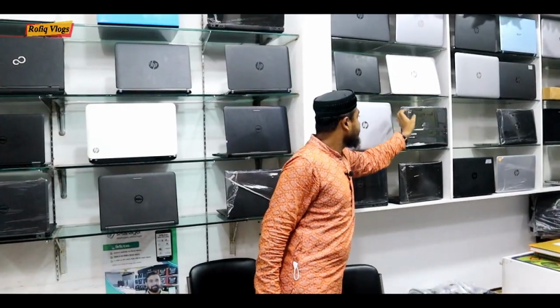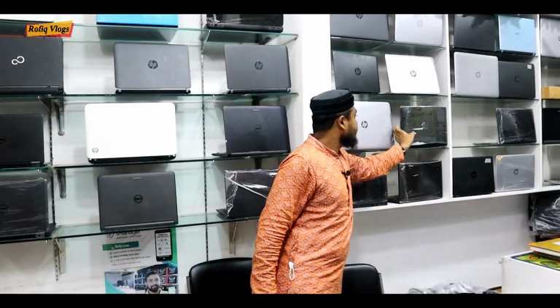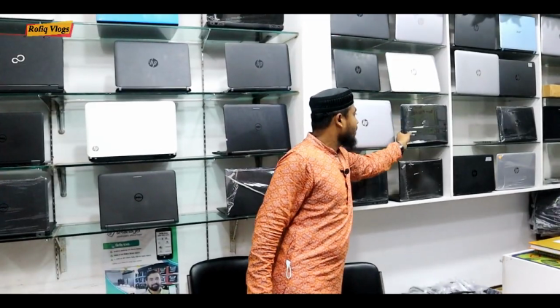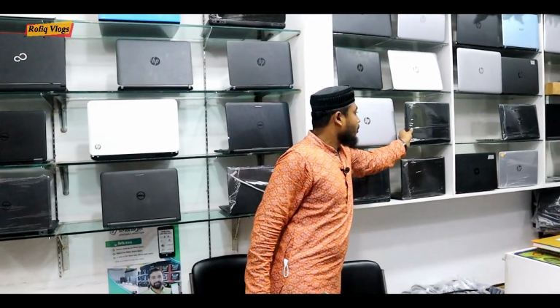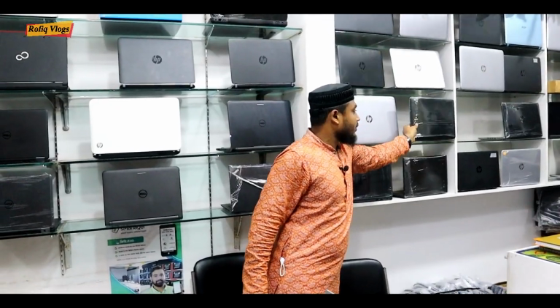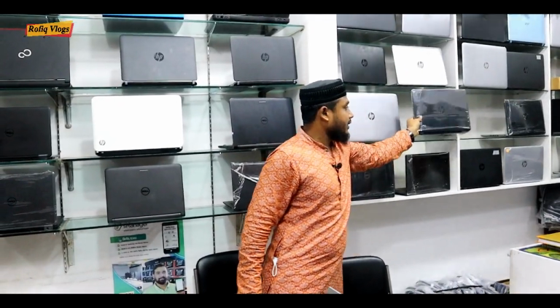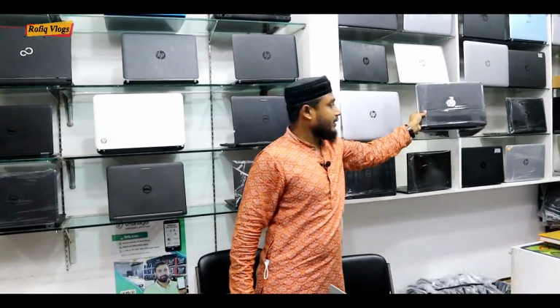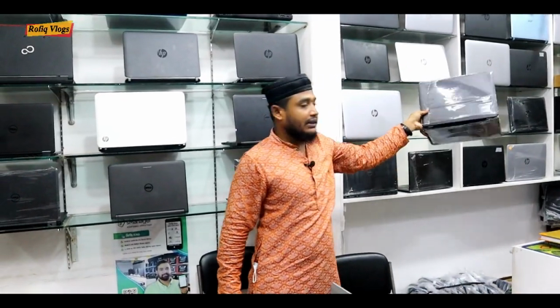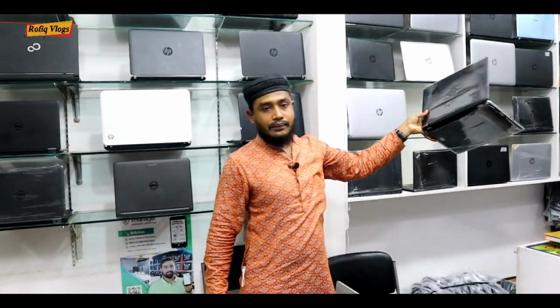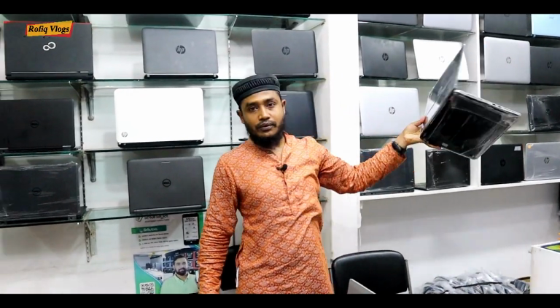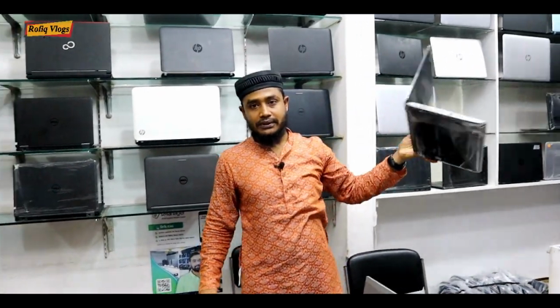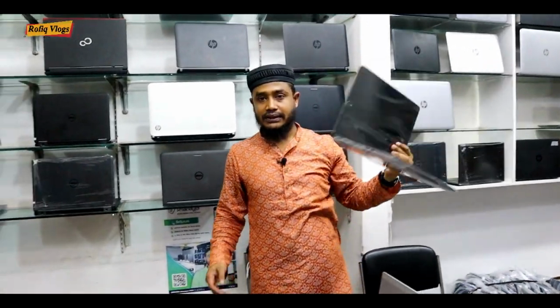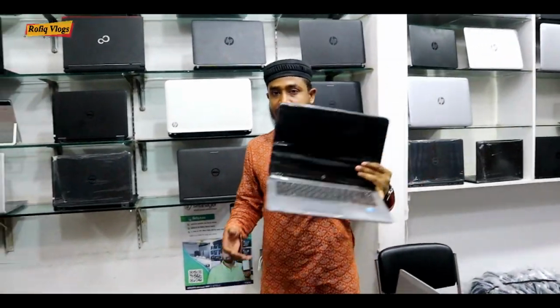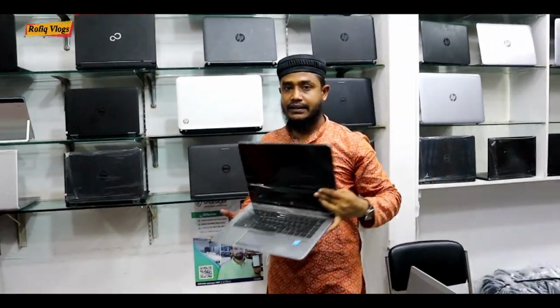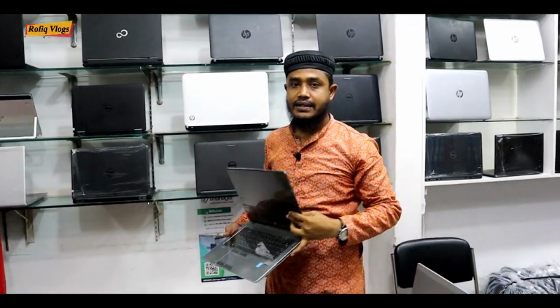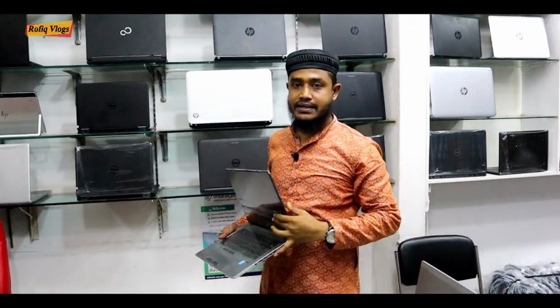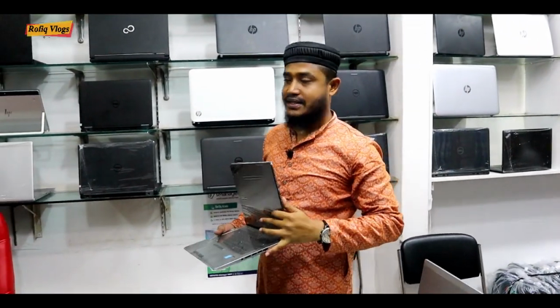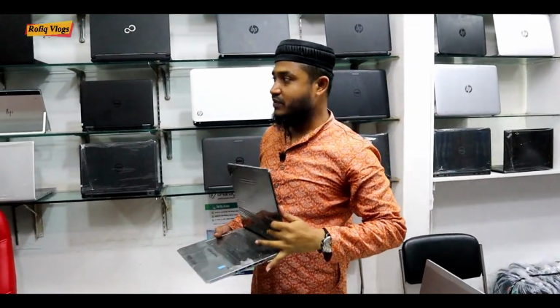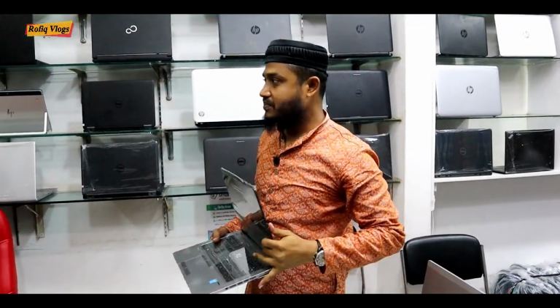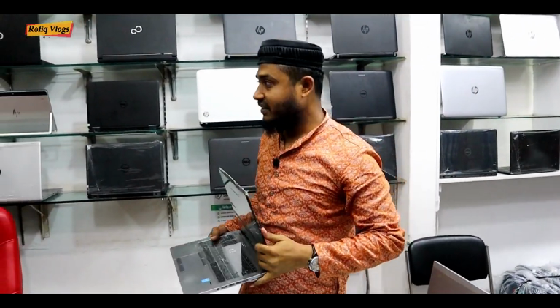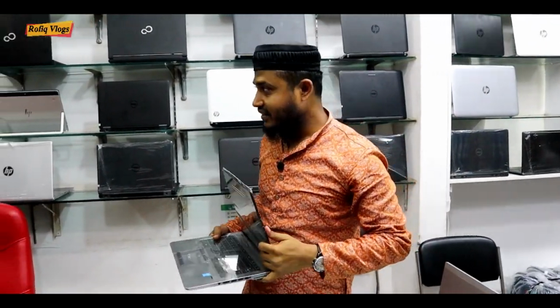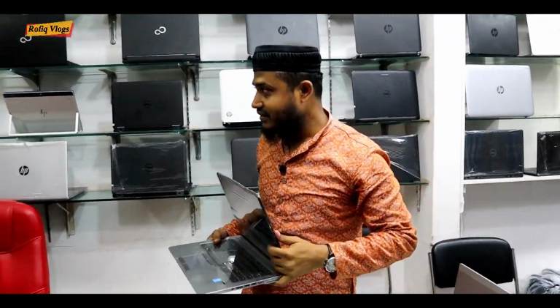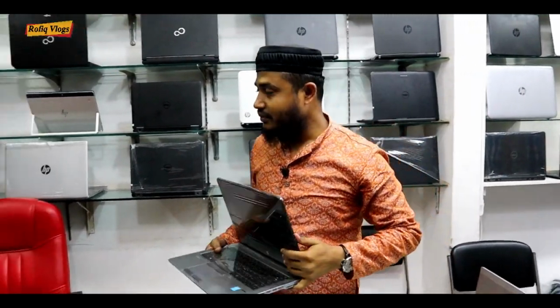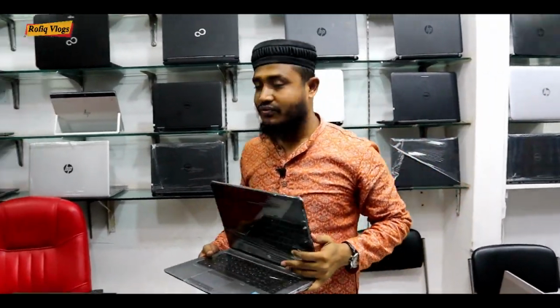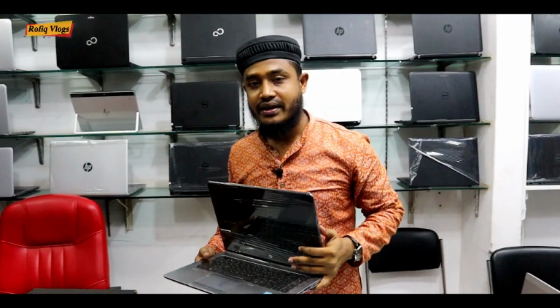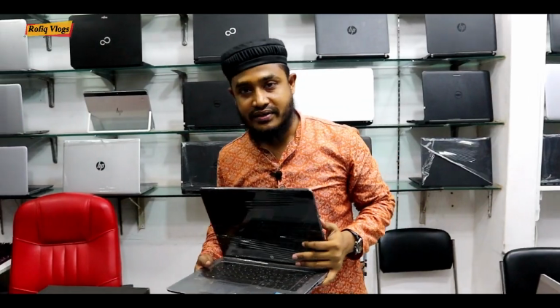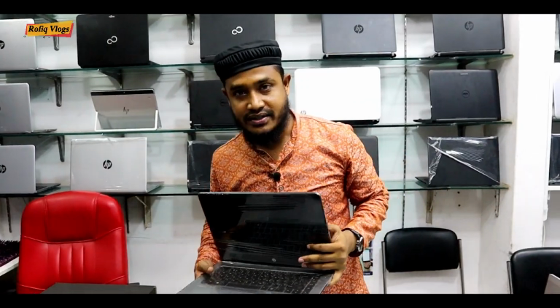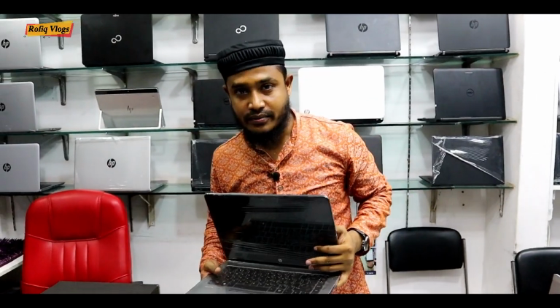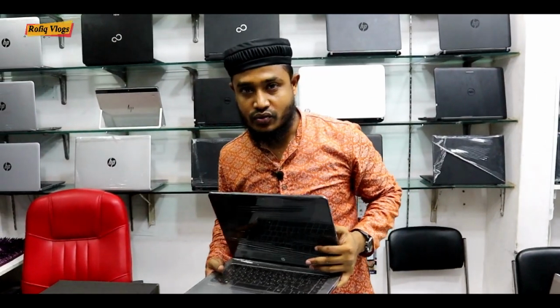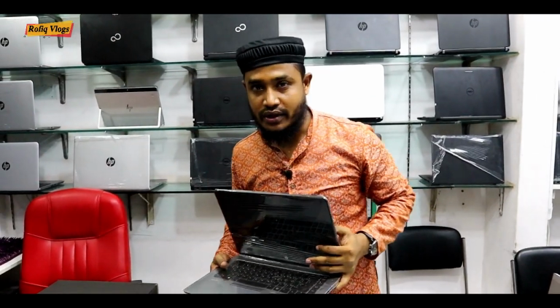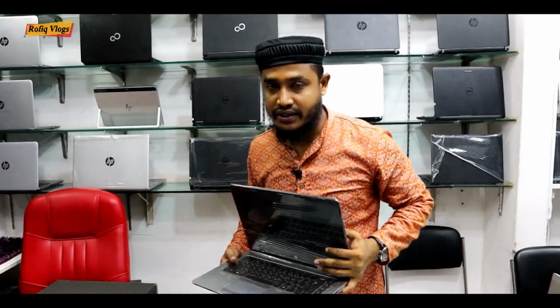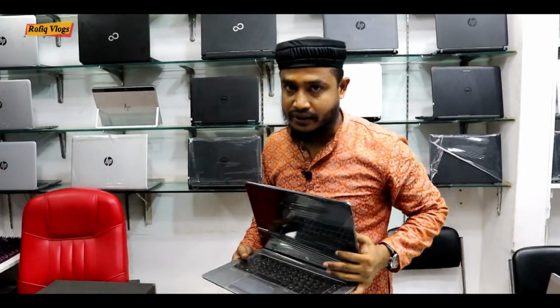We can protect the laptop with a 10-day replacement guarantee and about 5 years of service warranty.